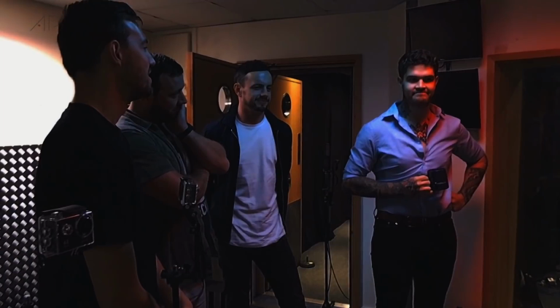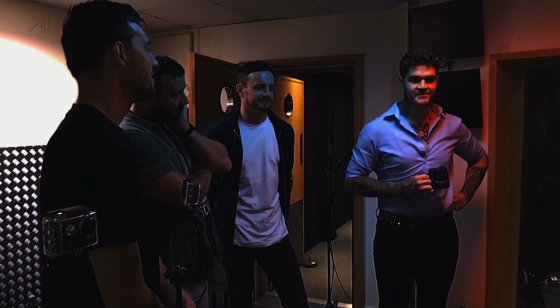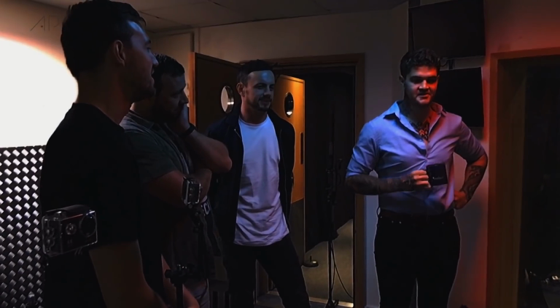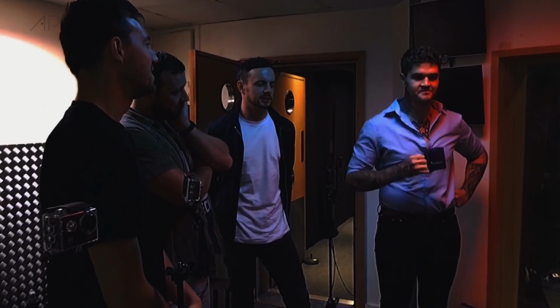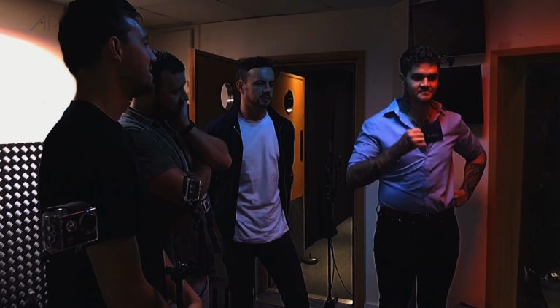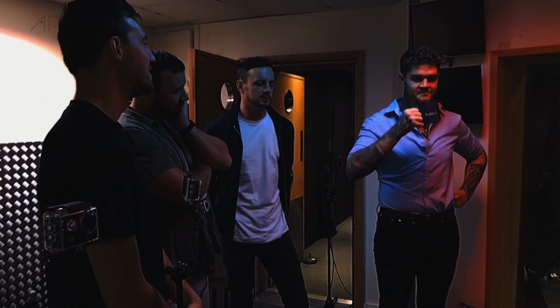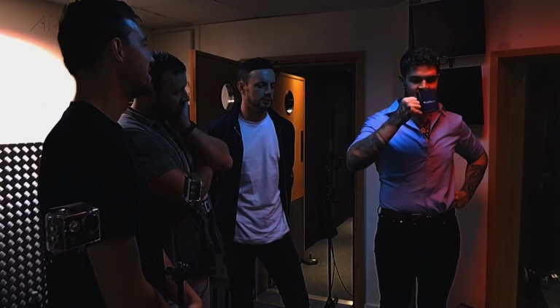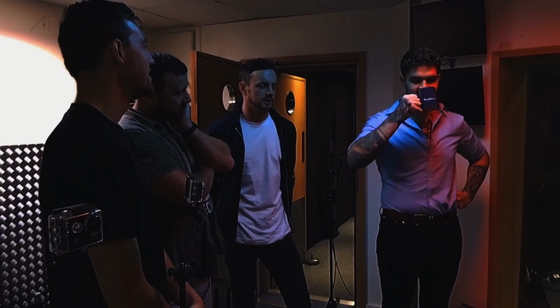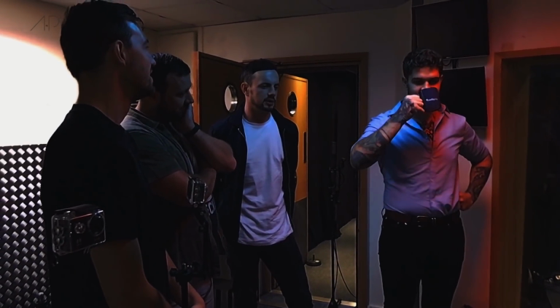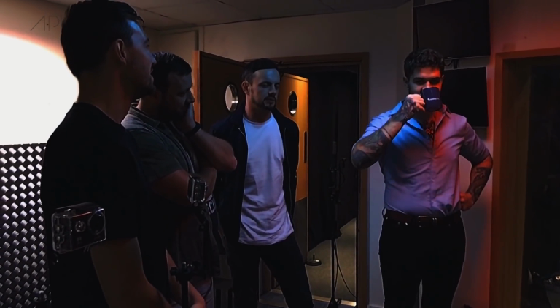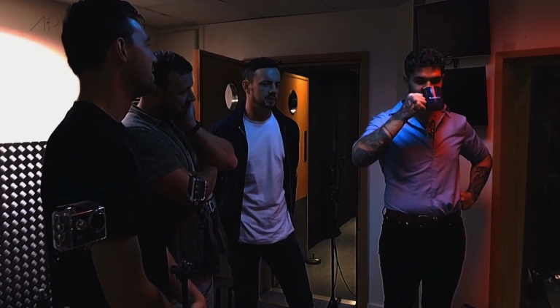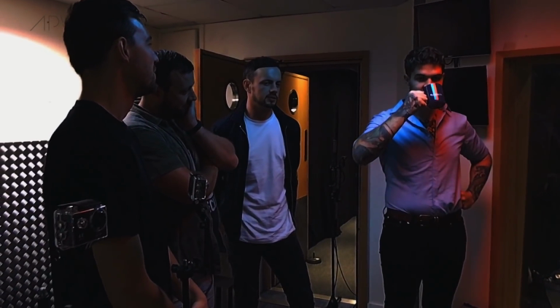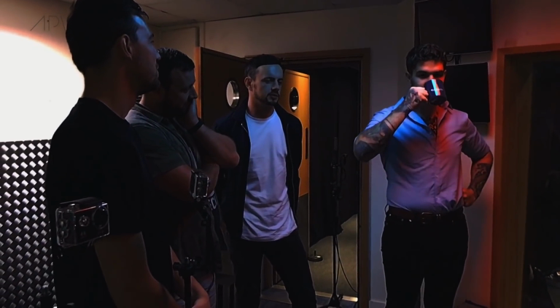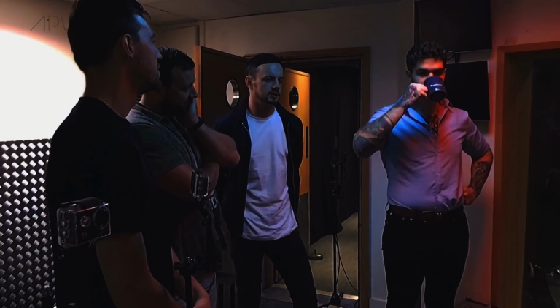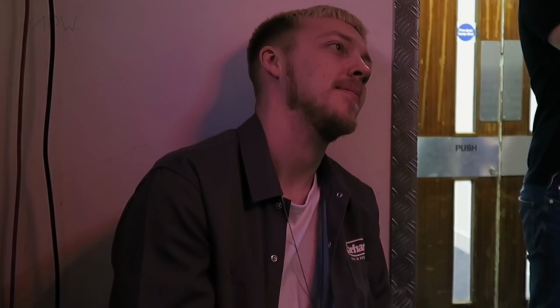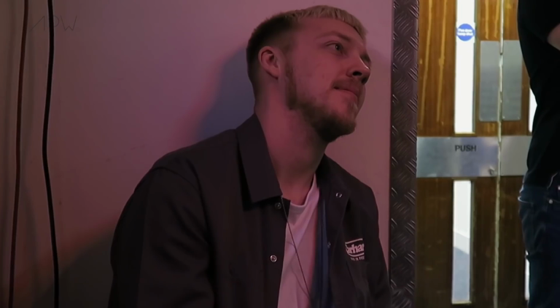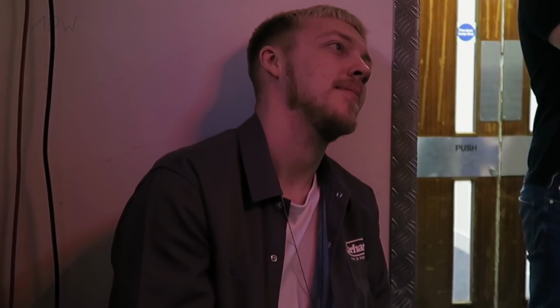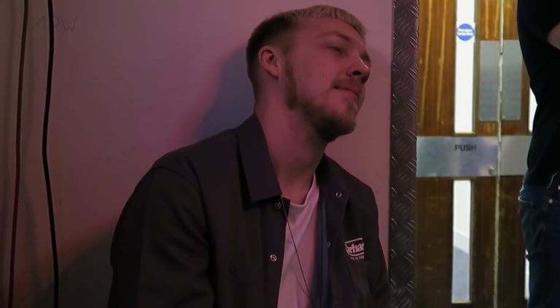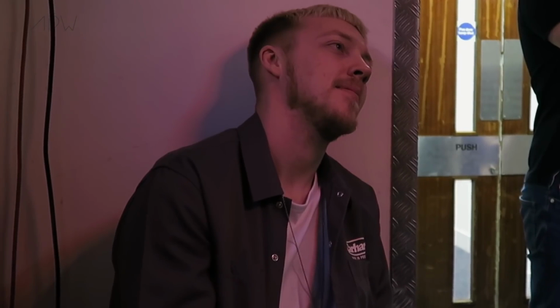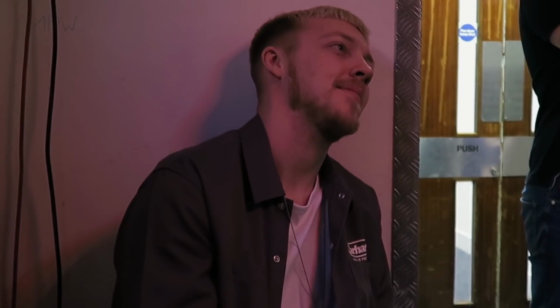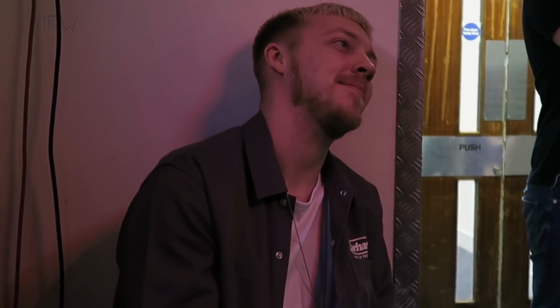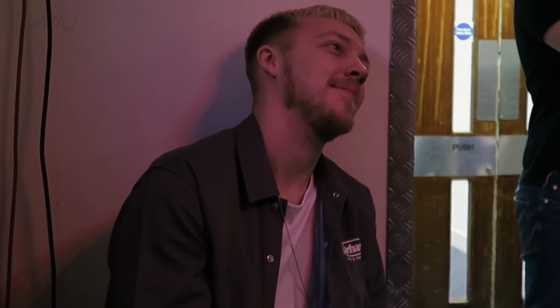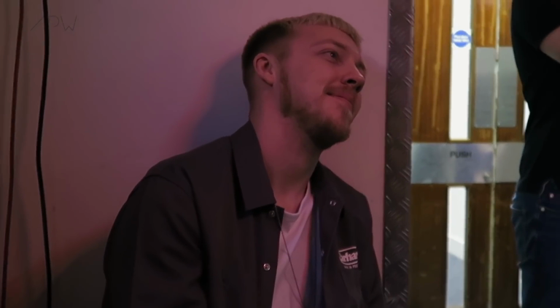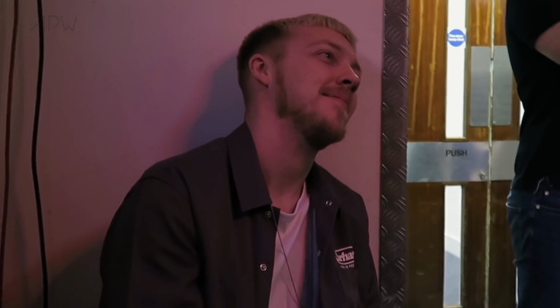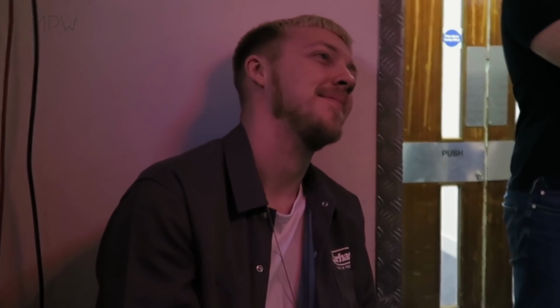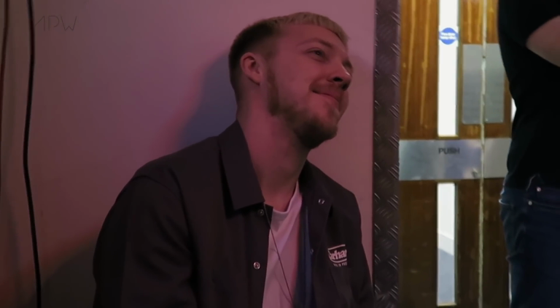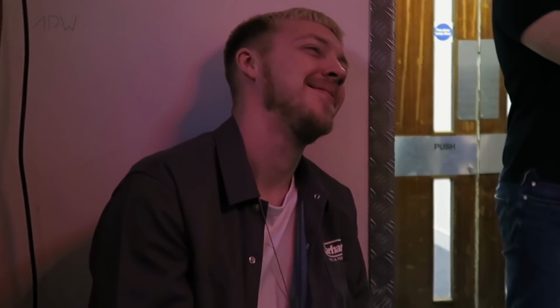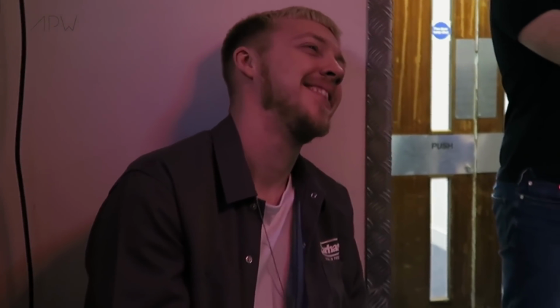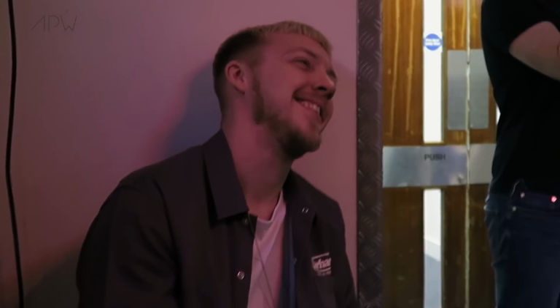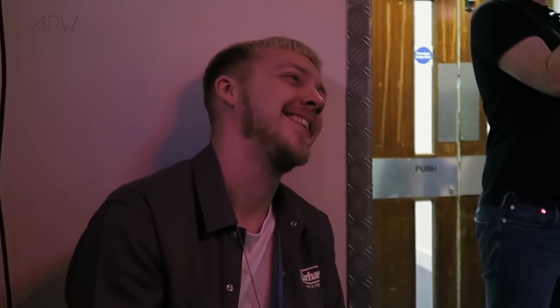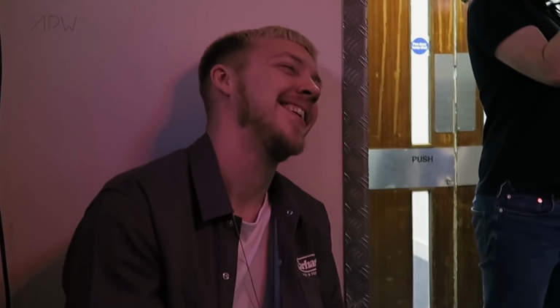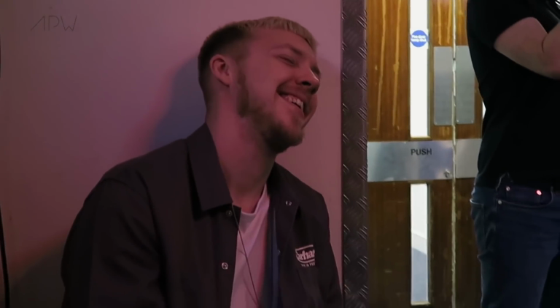We do it on our own terms, on a Sunday night or whatever it is. Ha ha ha ha ha.